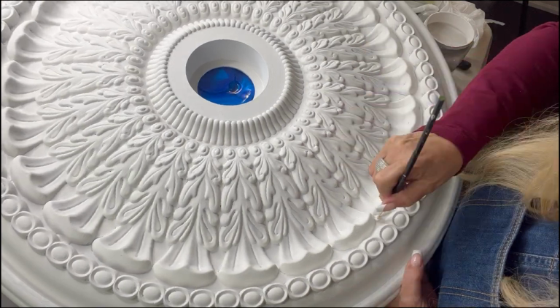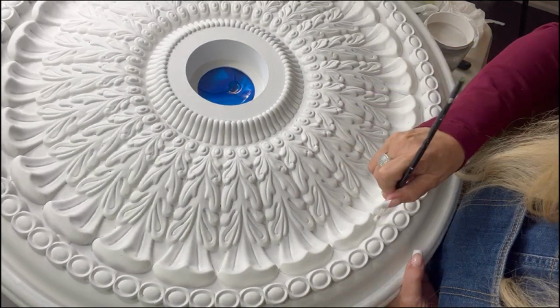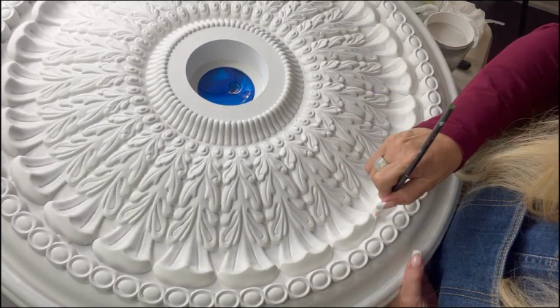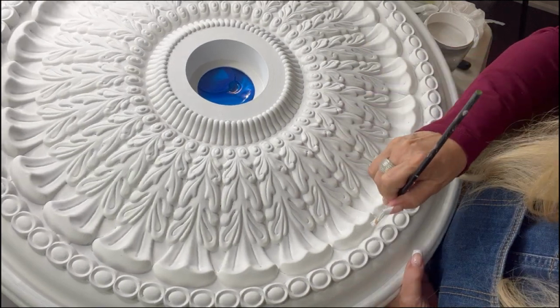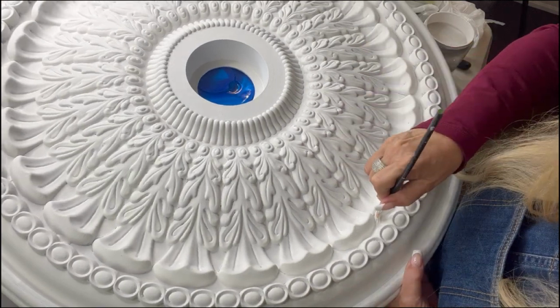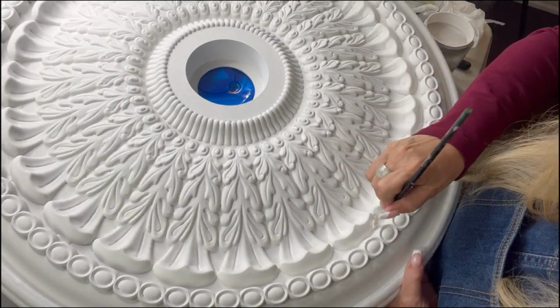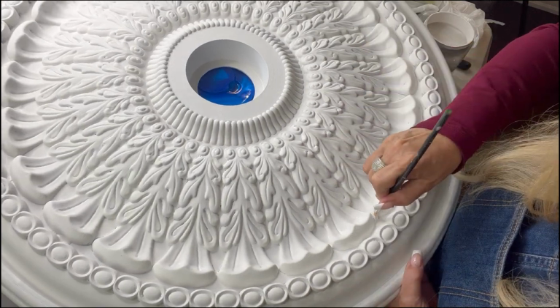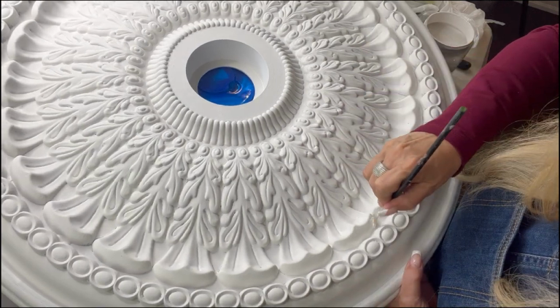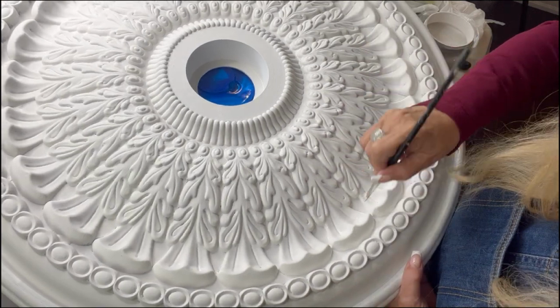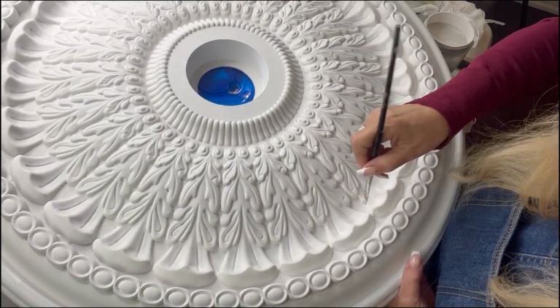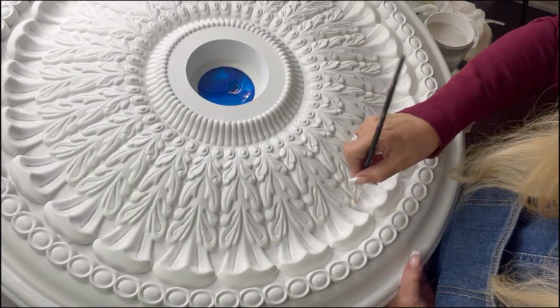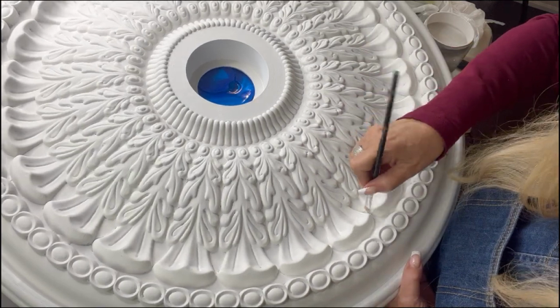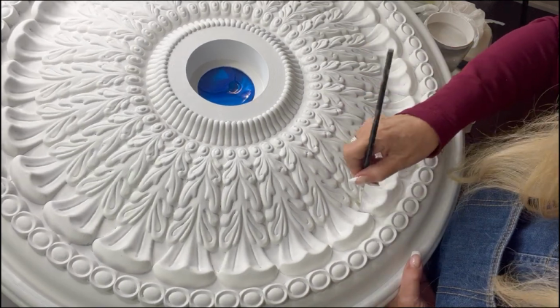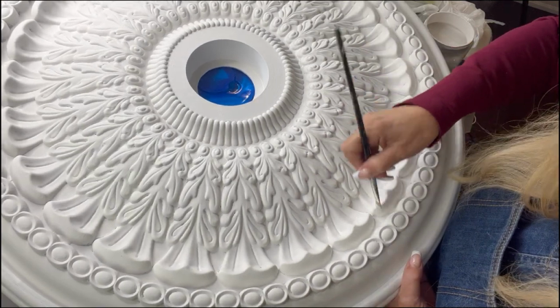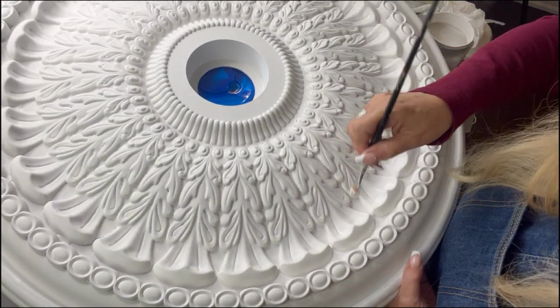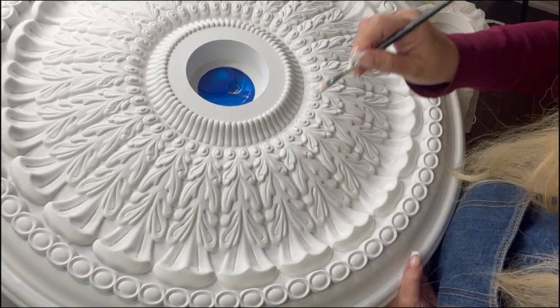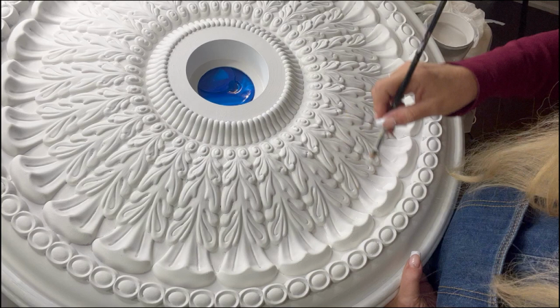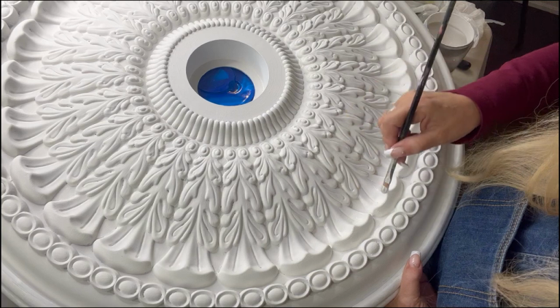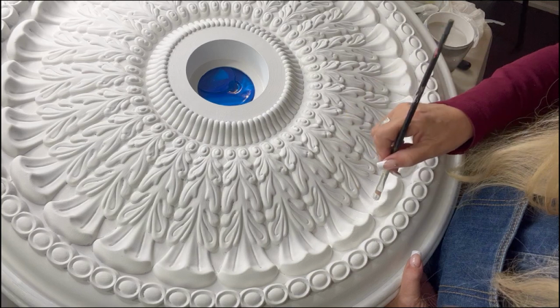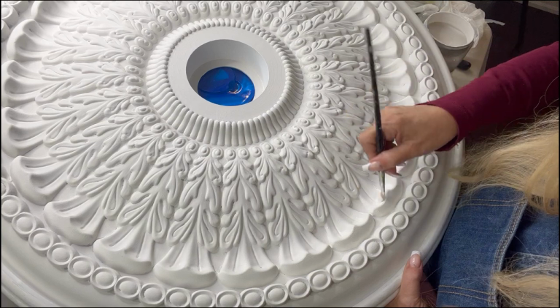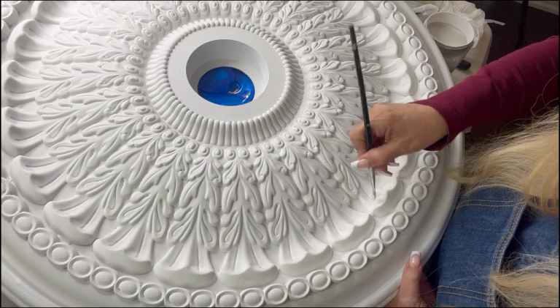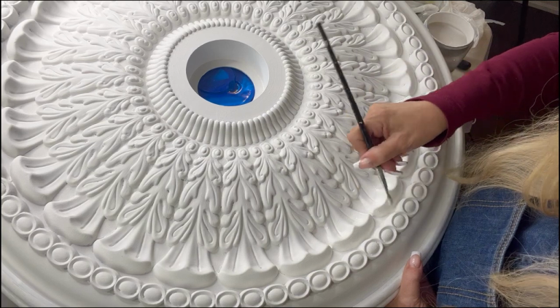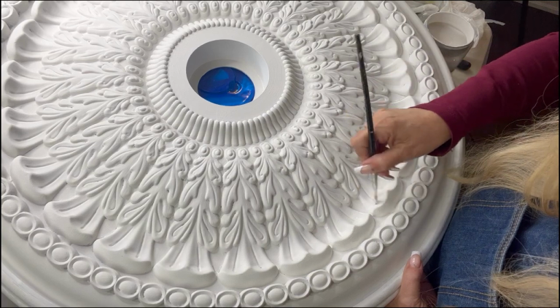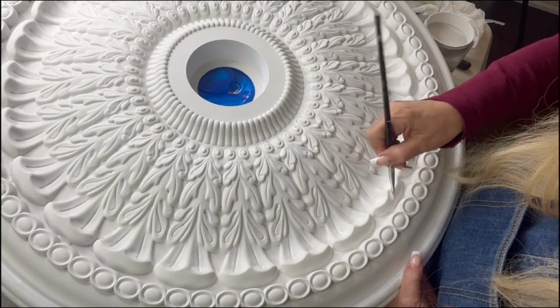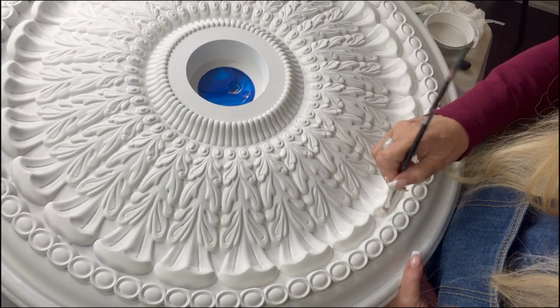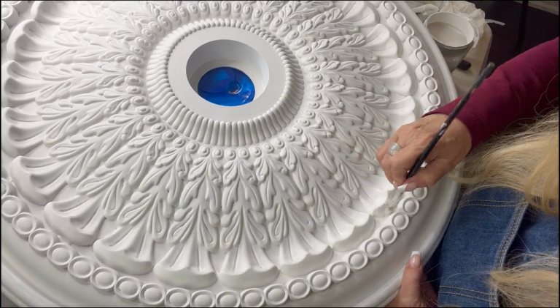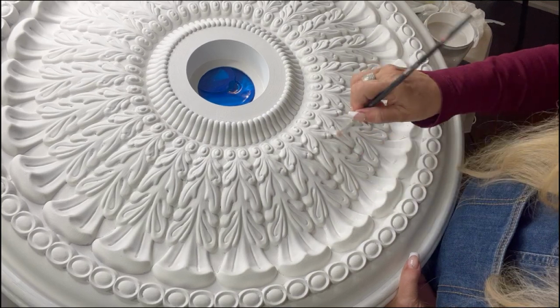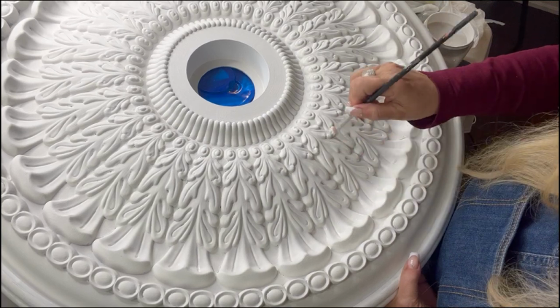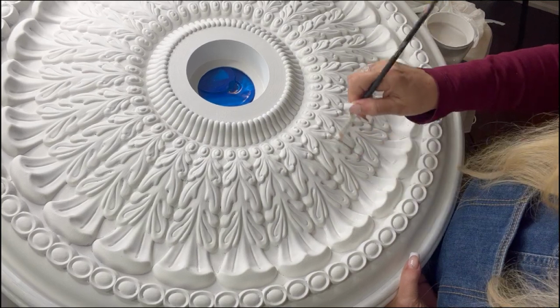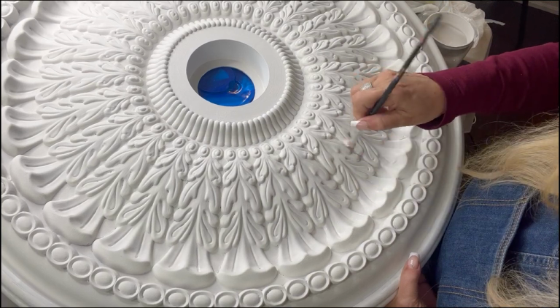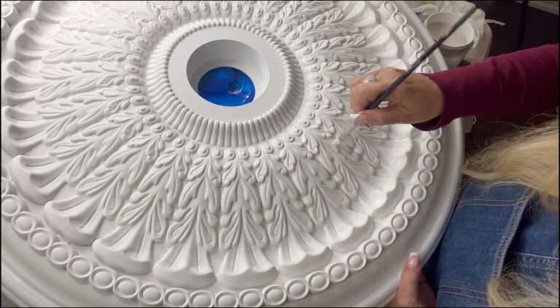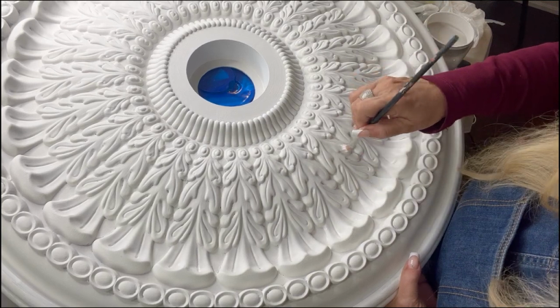Now you can get these medallions with not so much detail like this one — this one was a deal, and I really like the pattern.